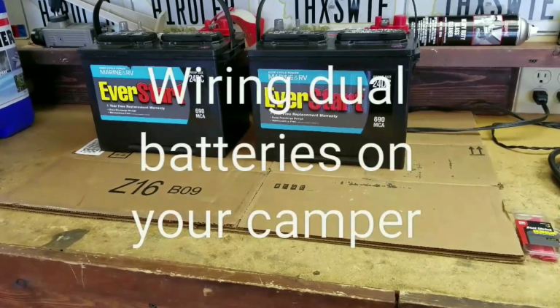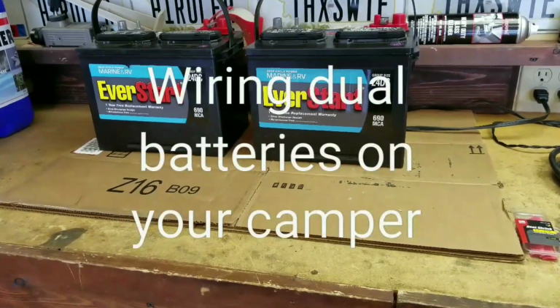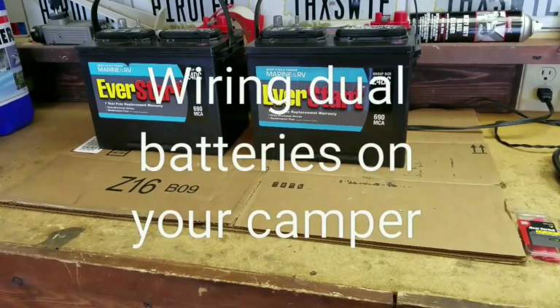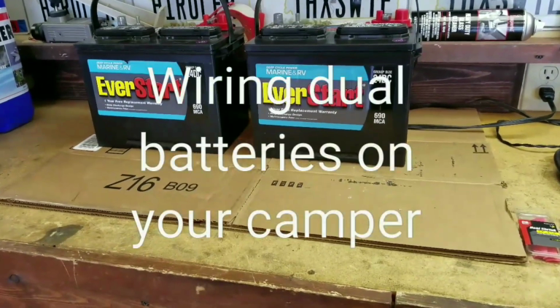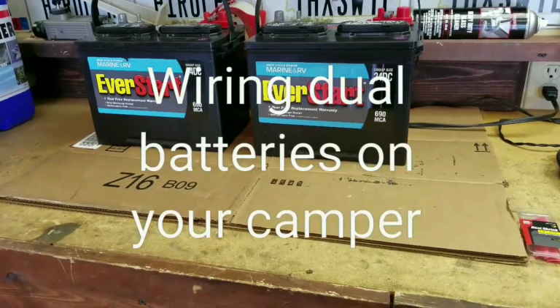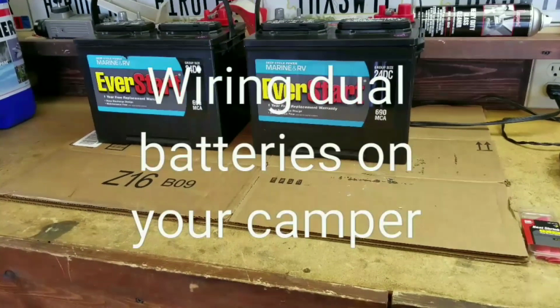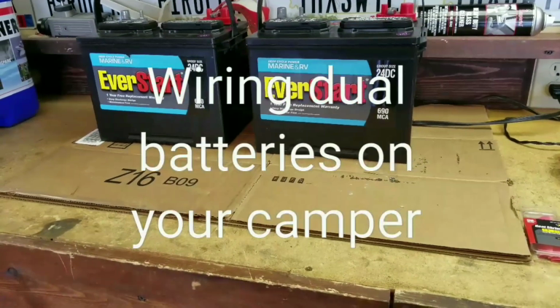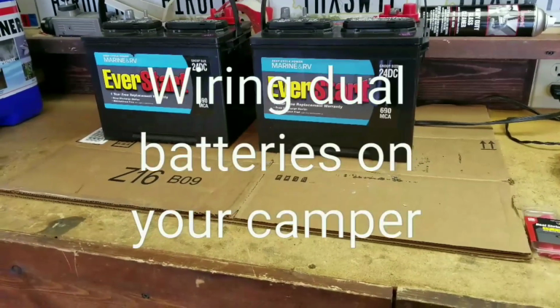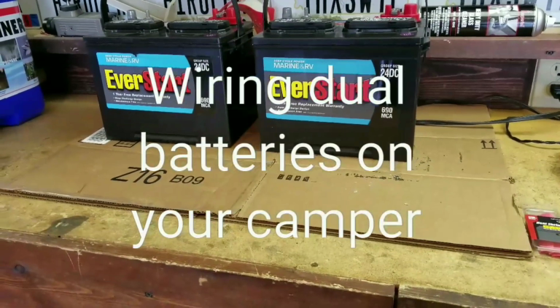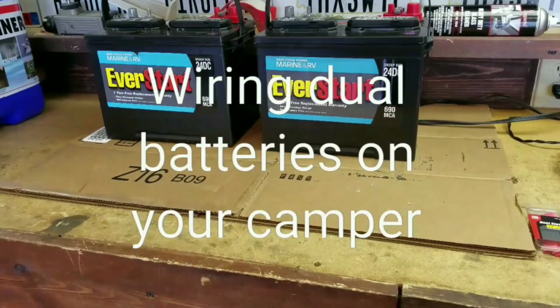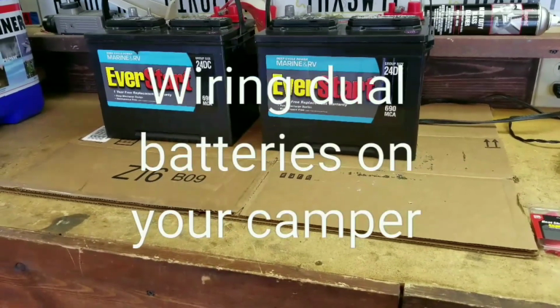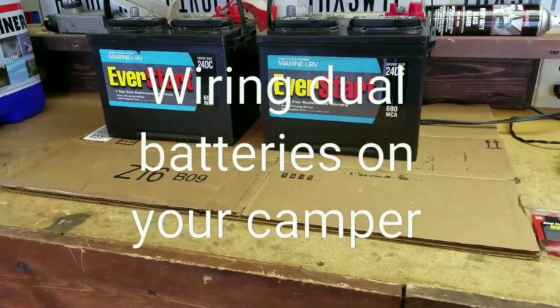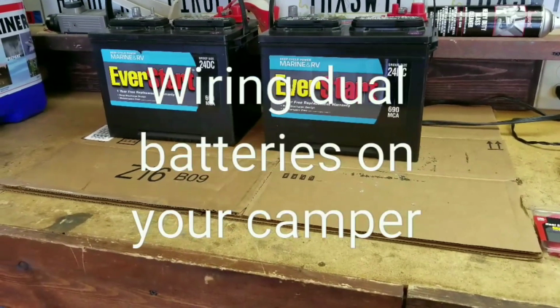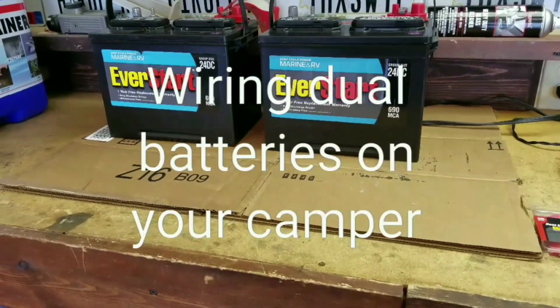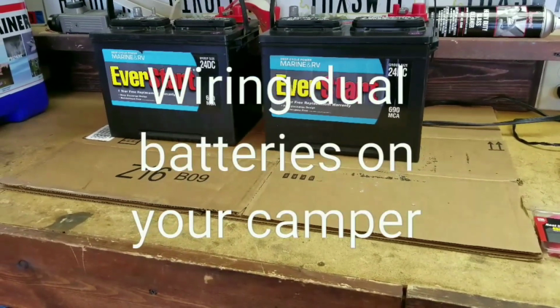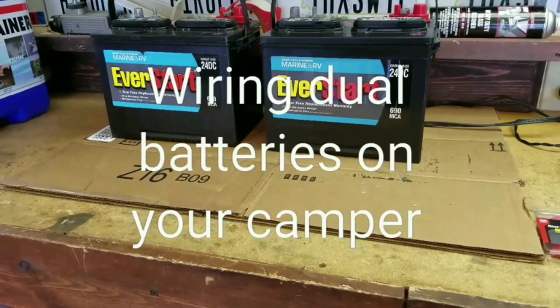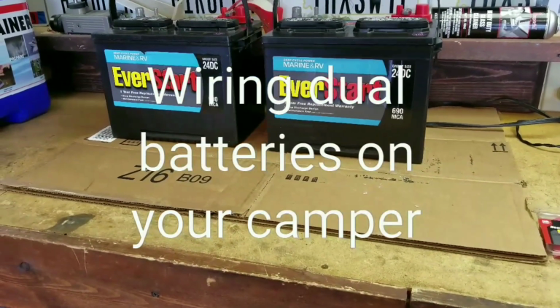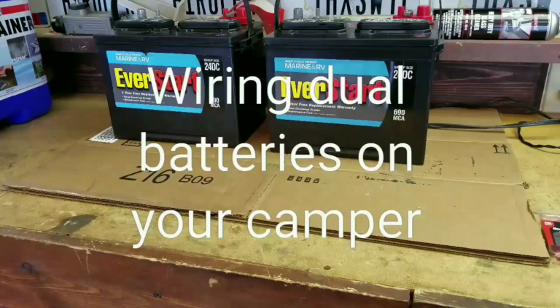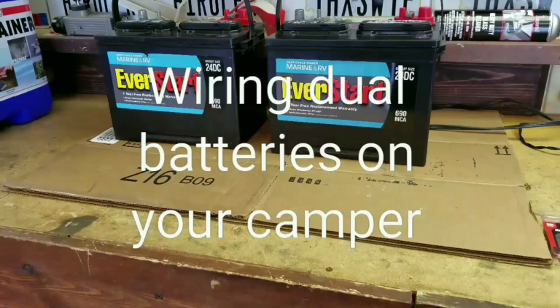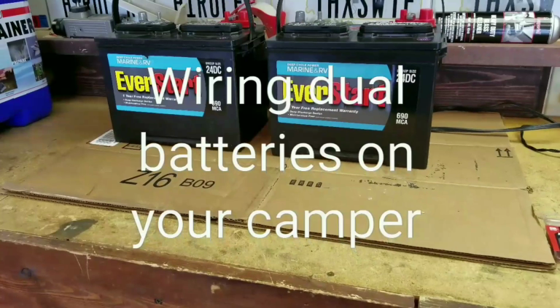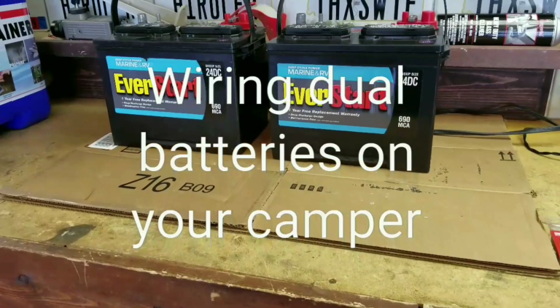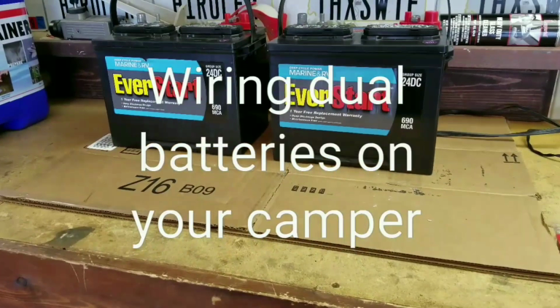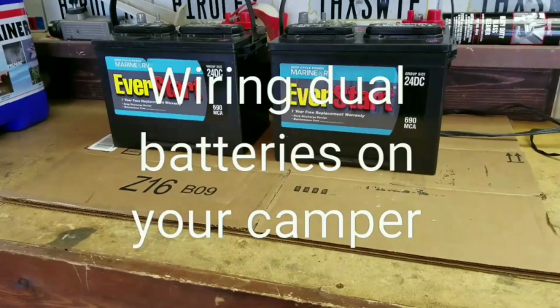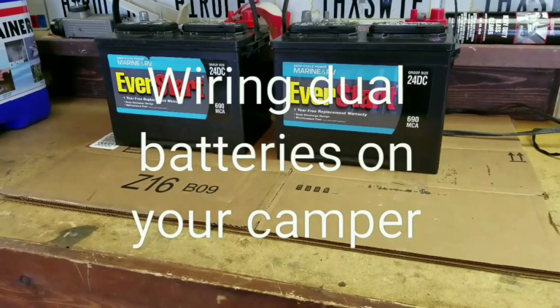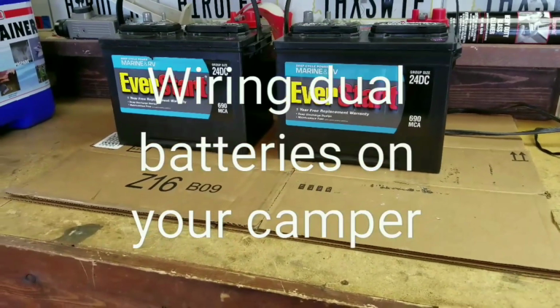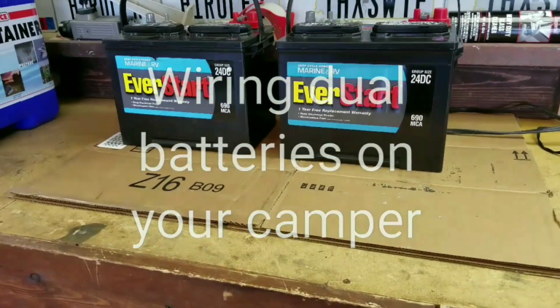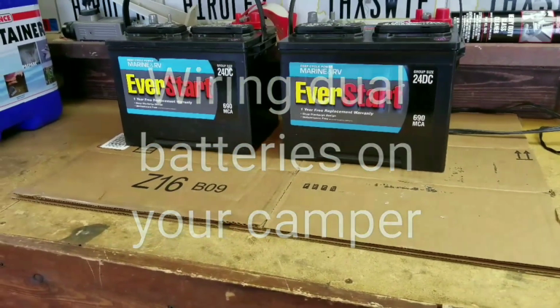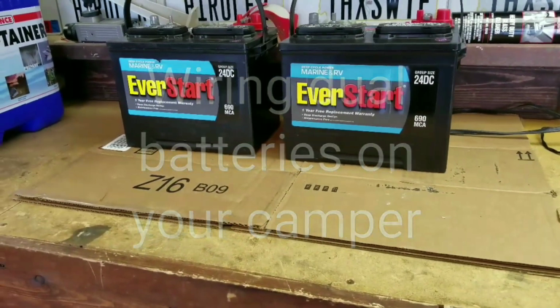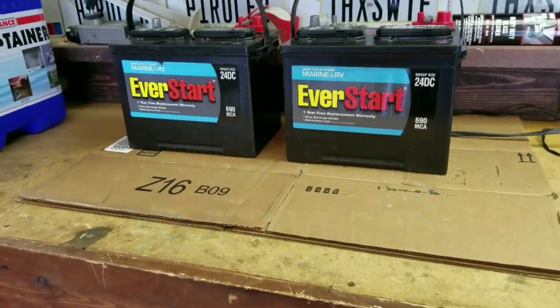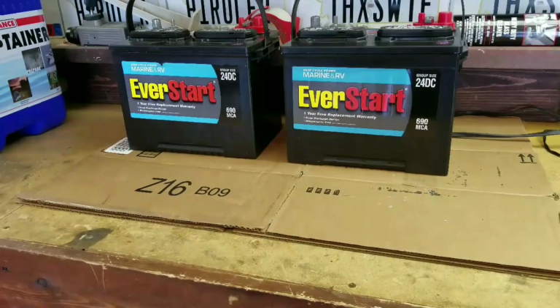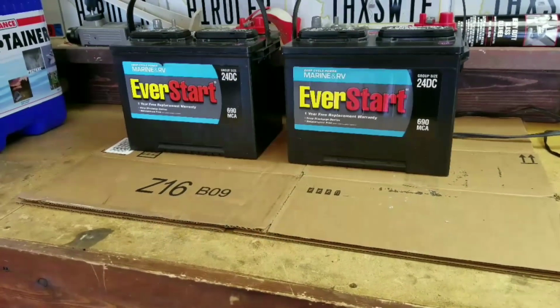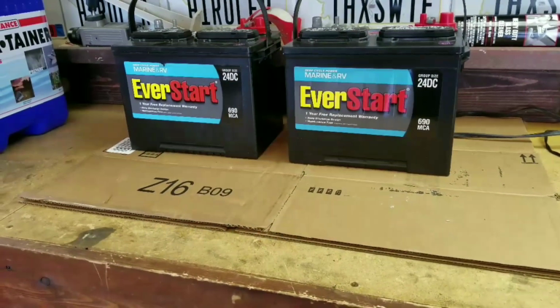I'm going to show you how to properly wire dual batteries on an RV or a camper, or anything with dual 12-volt batteries.